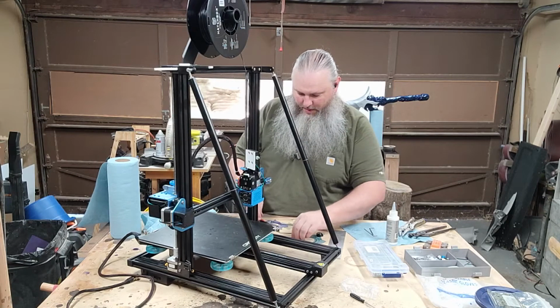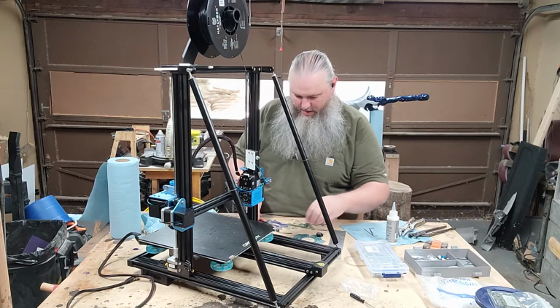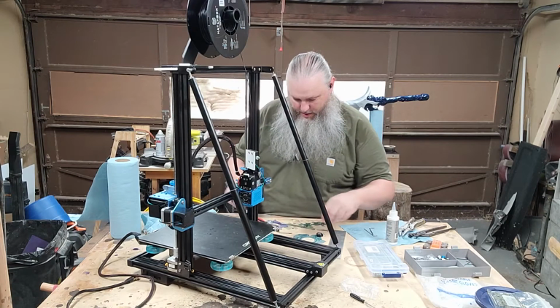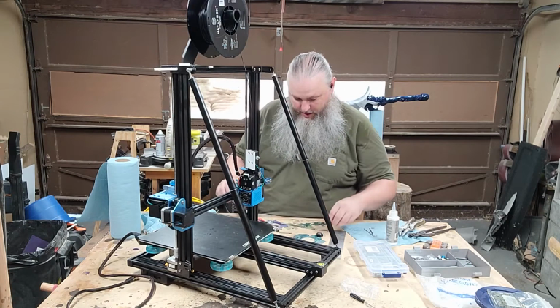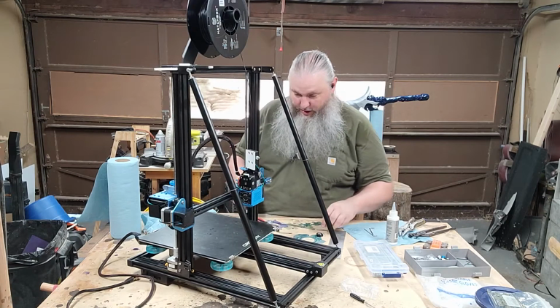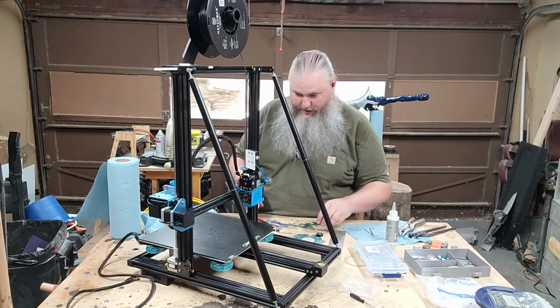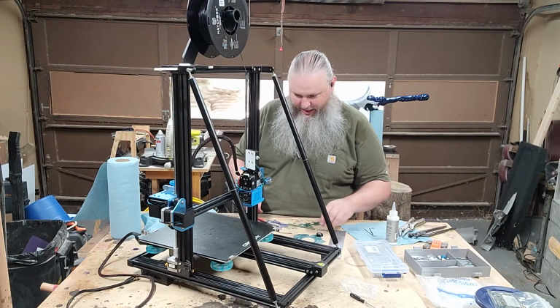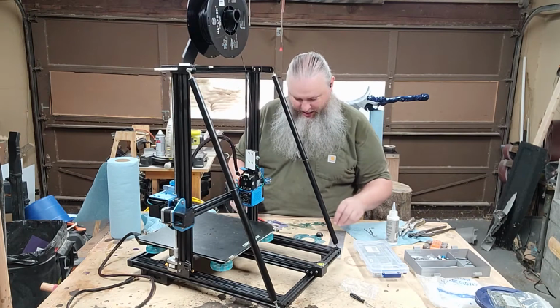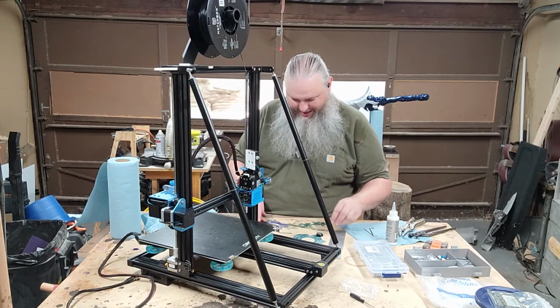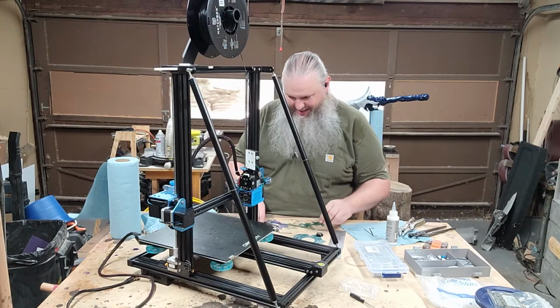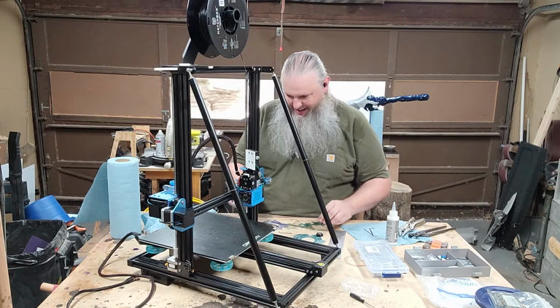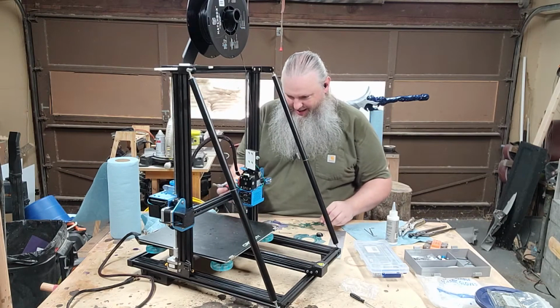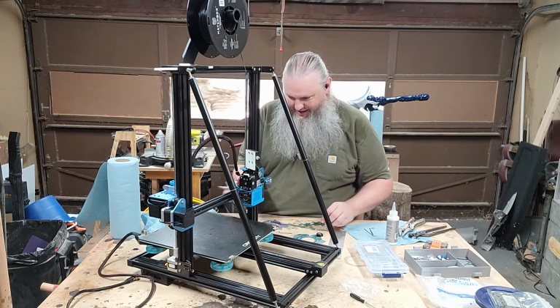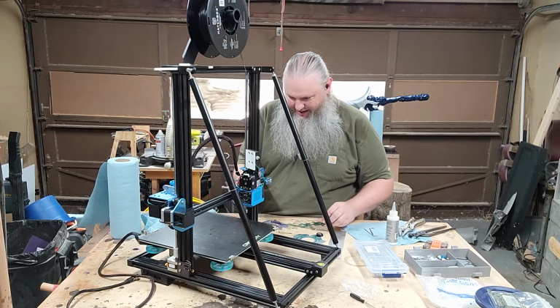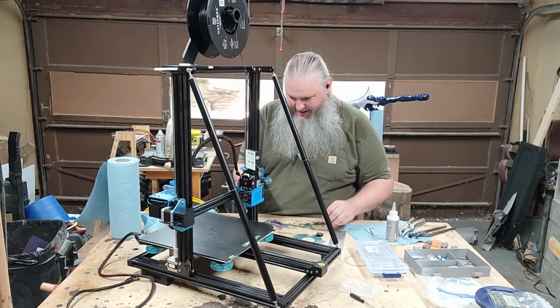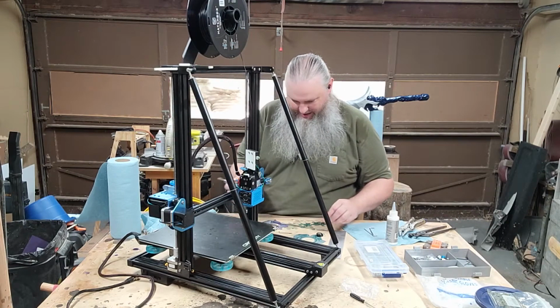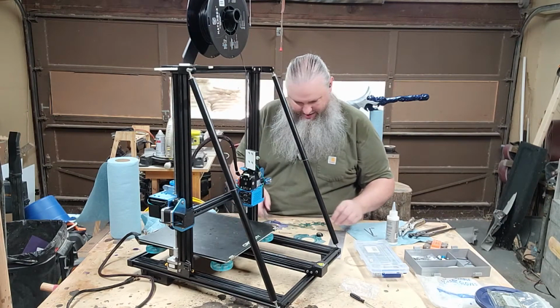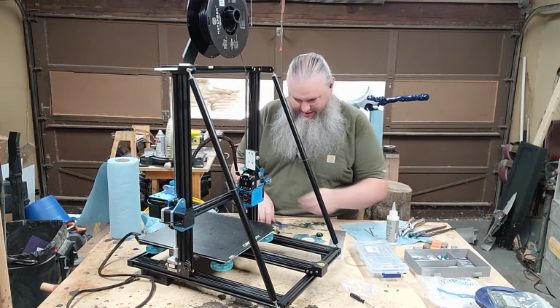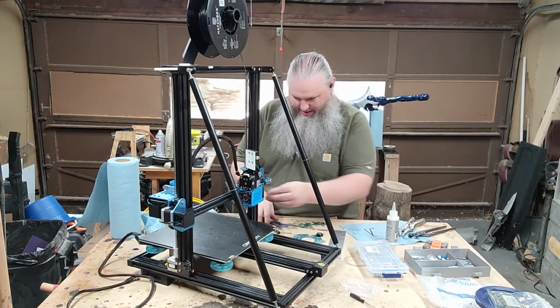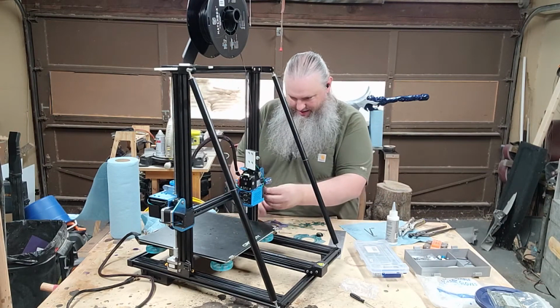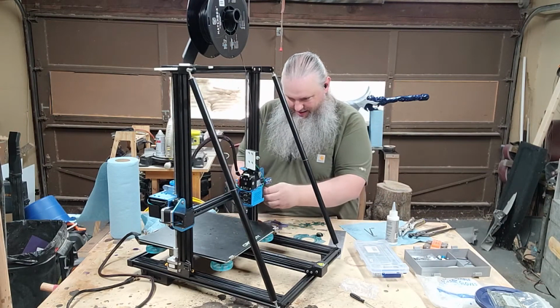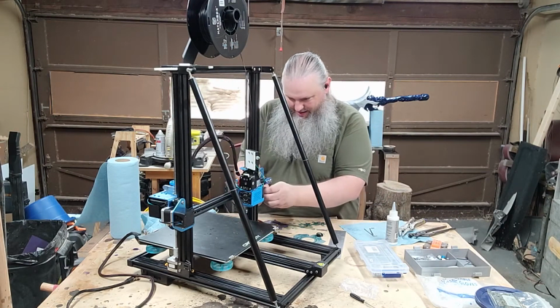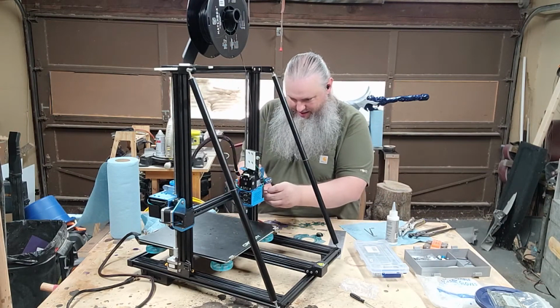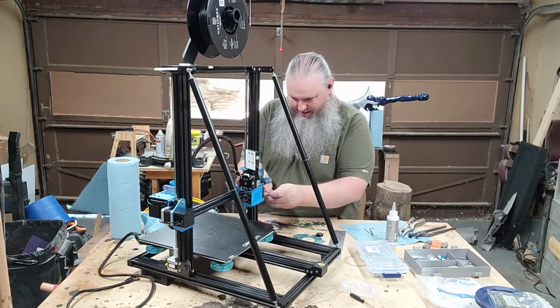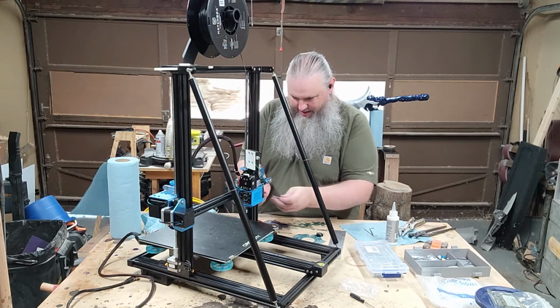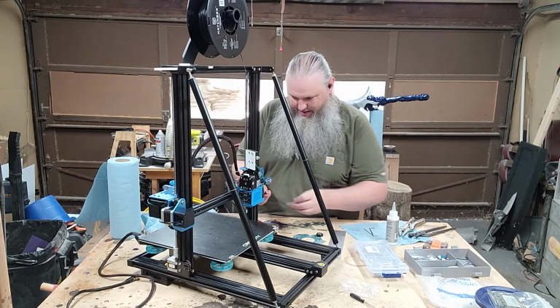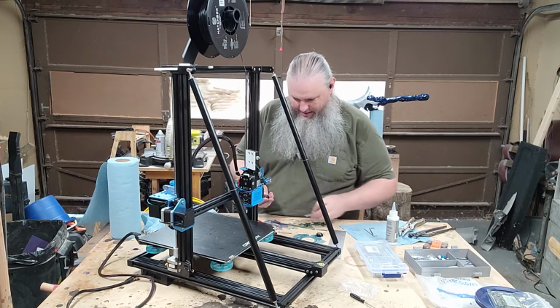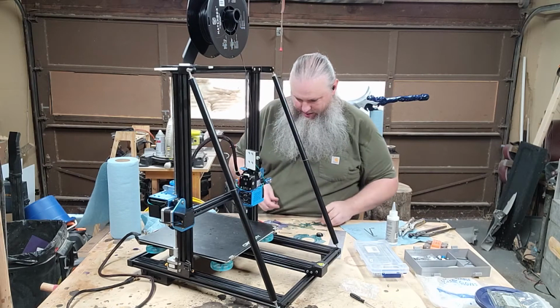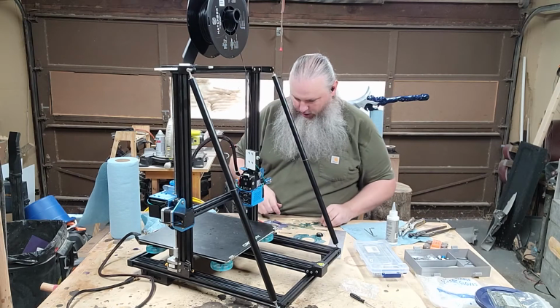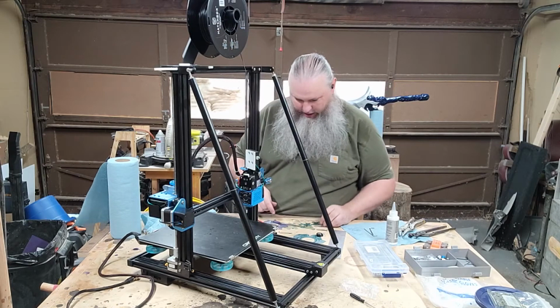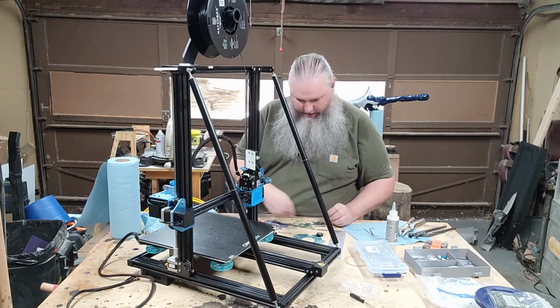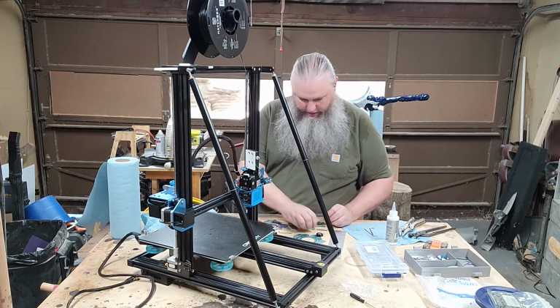Okay, this is a little sketchy. It's holding together.